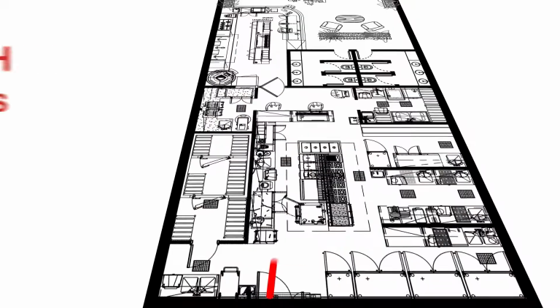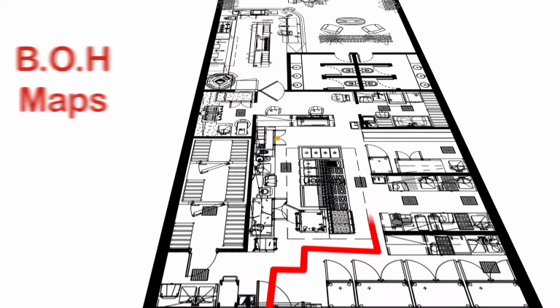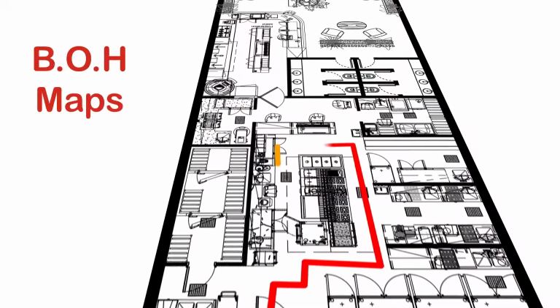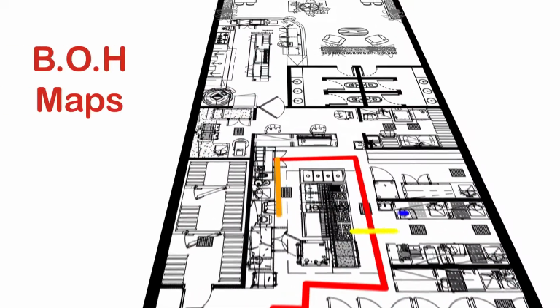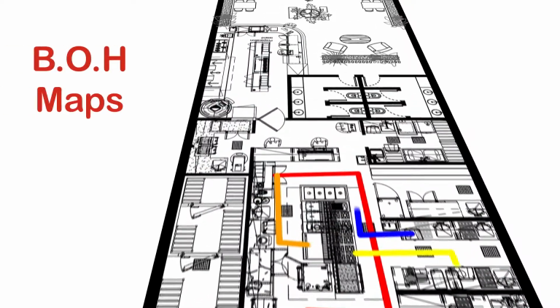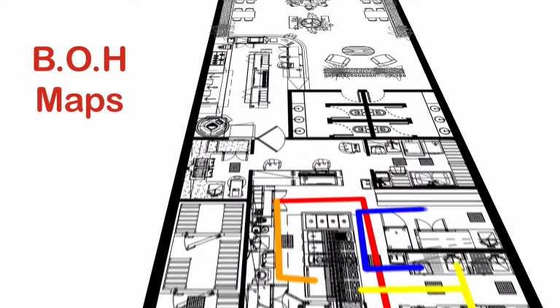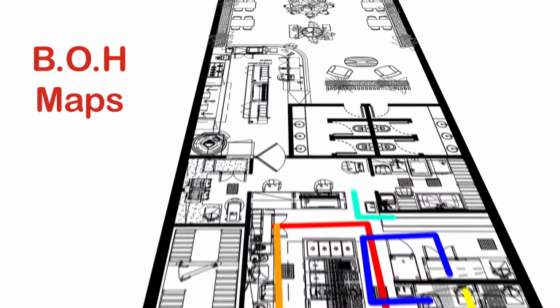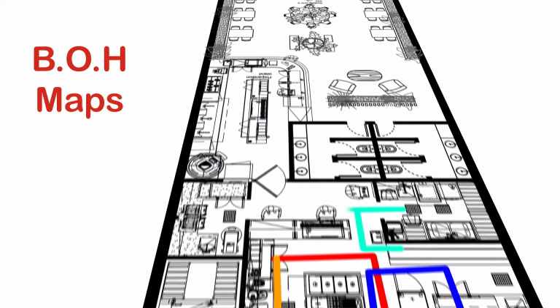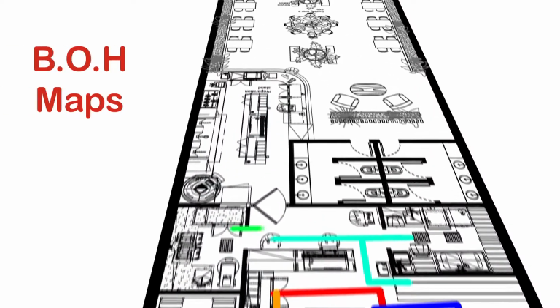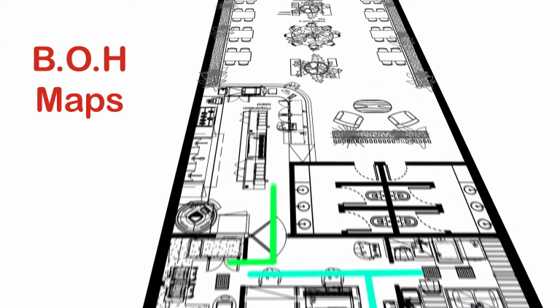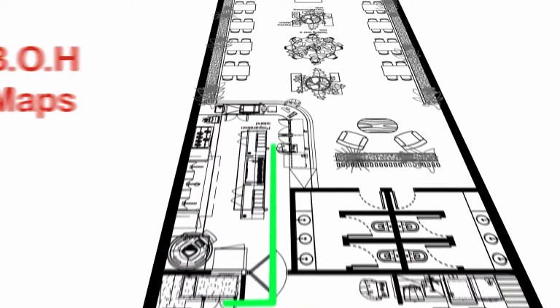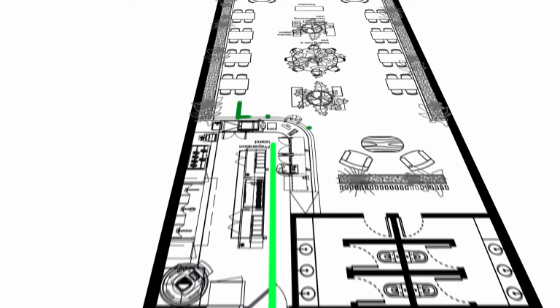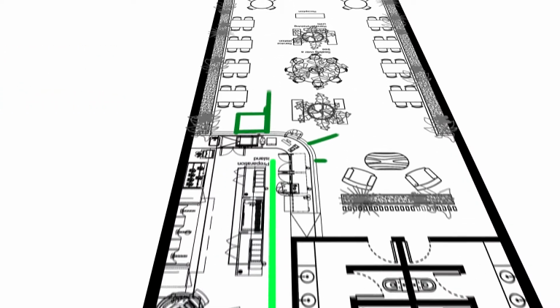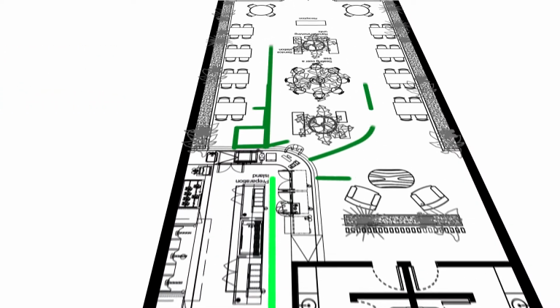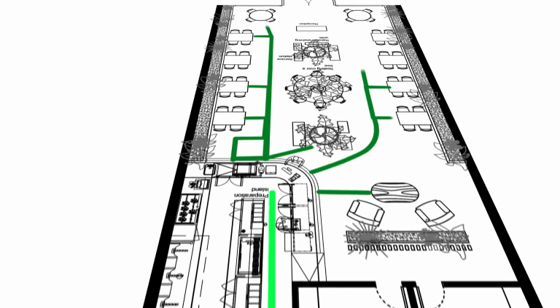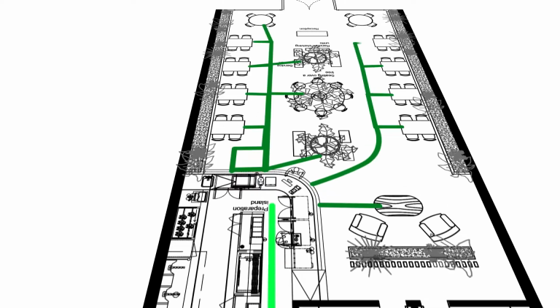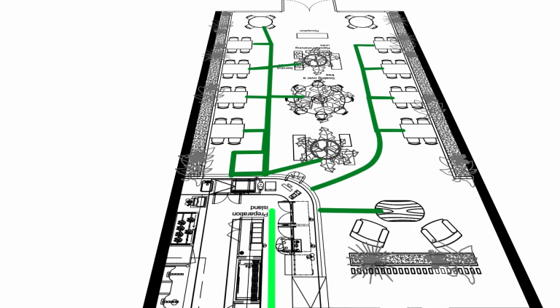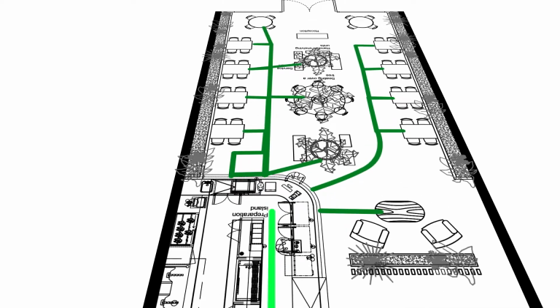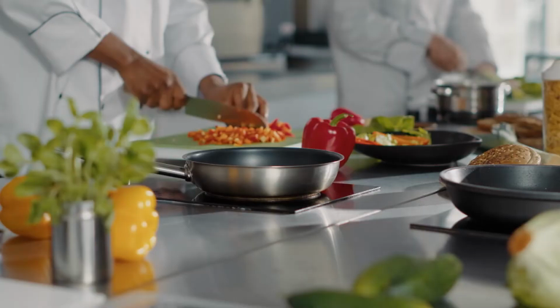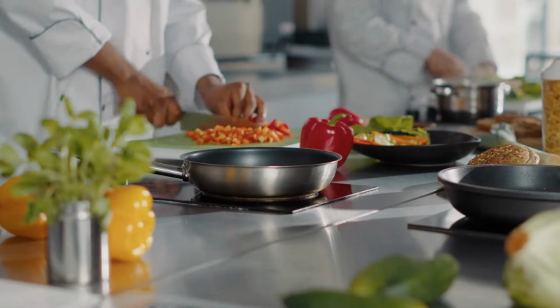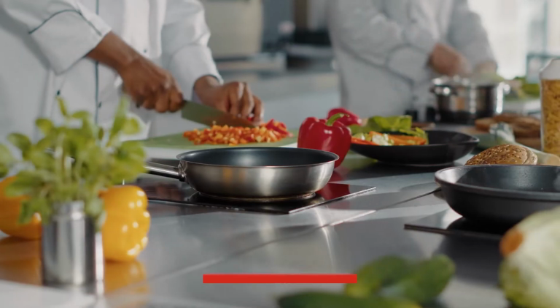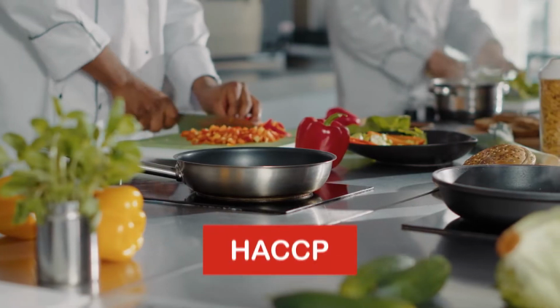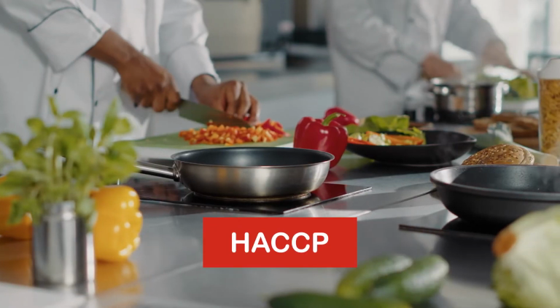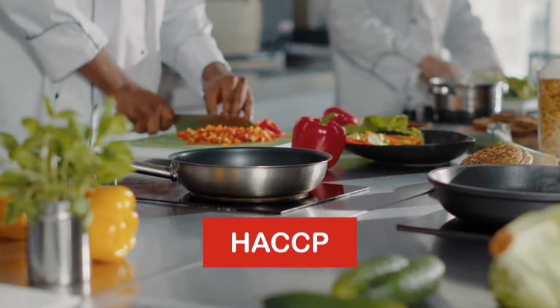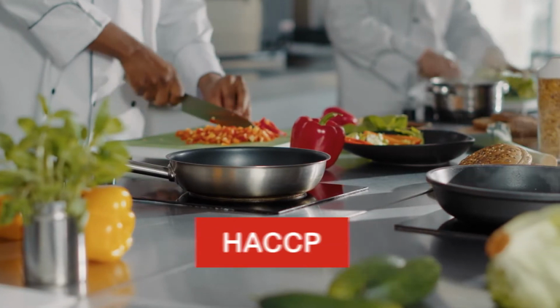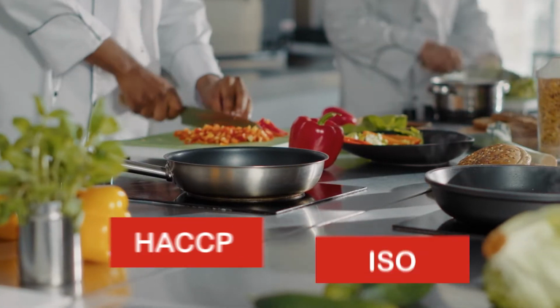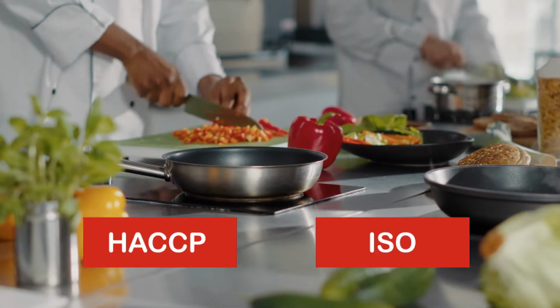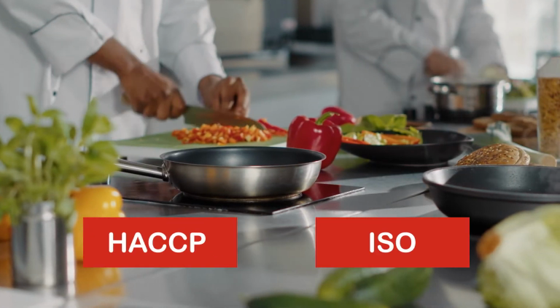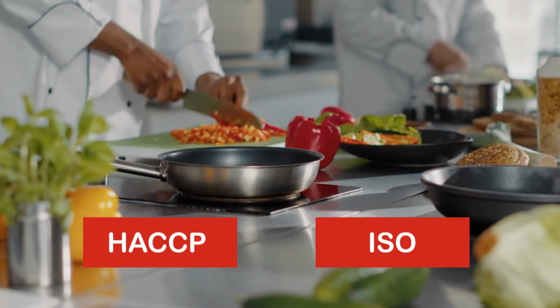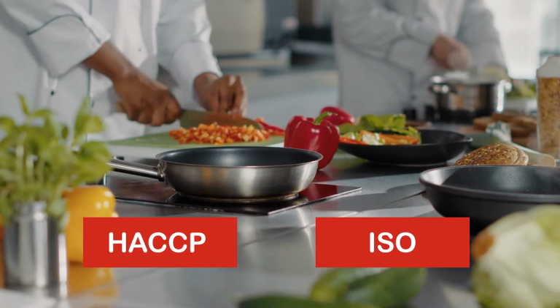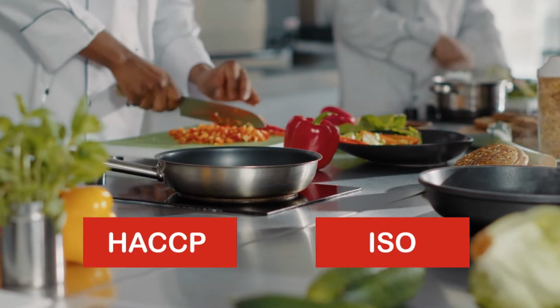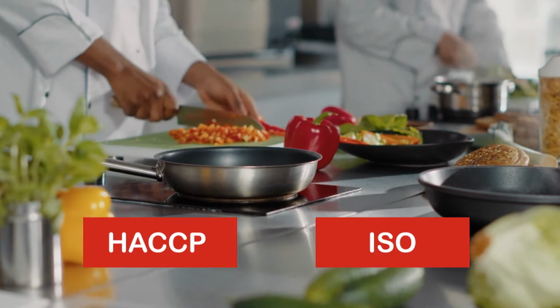Back of house maps show all related equipment locations as per the international HACCP and ISO quality control systems.